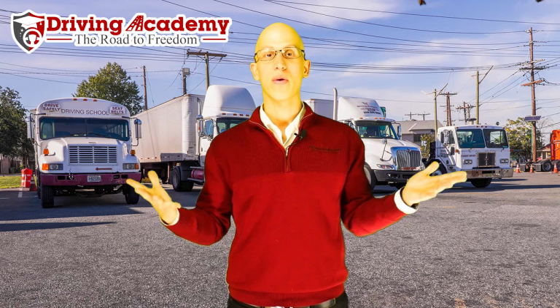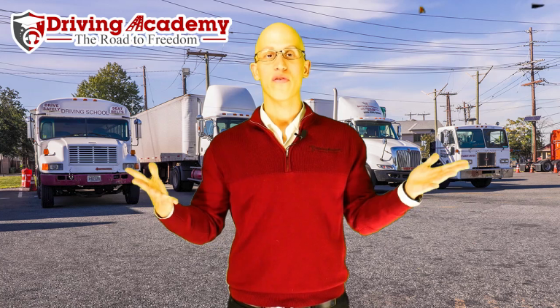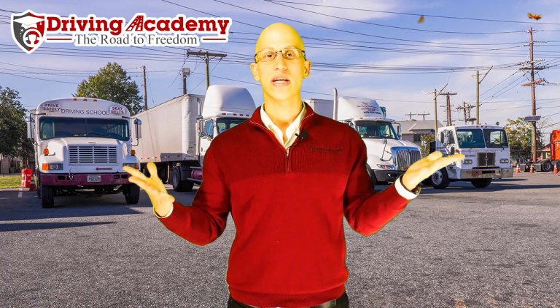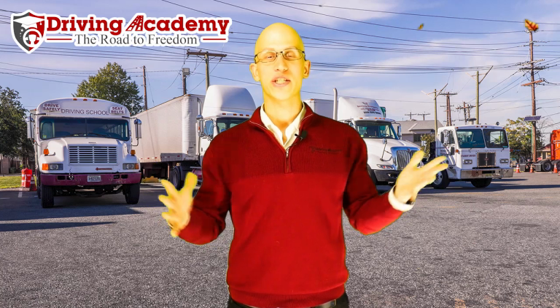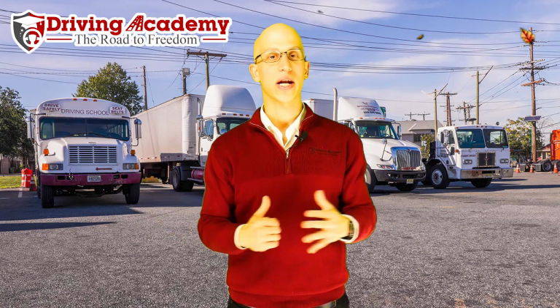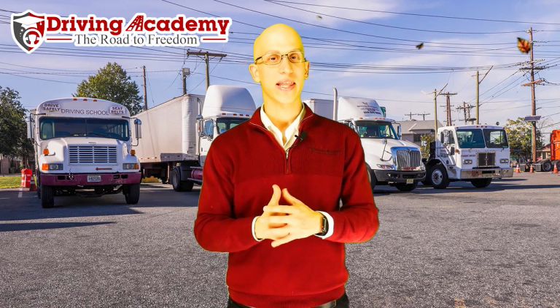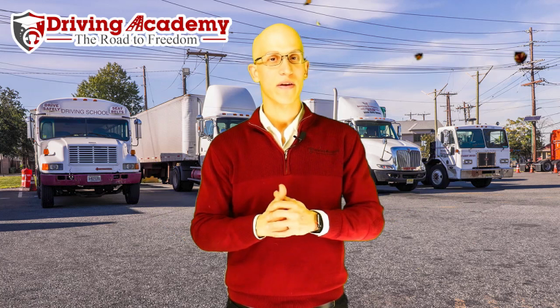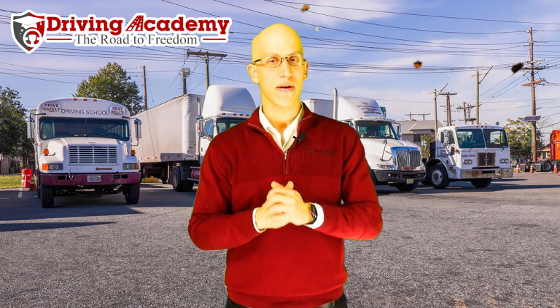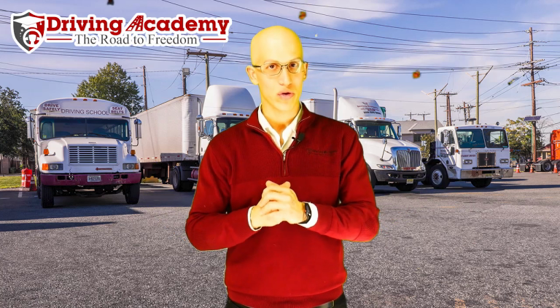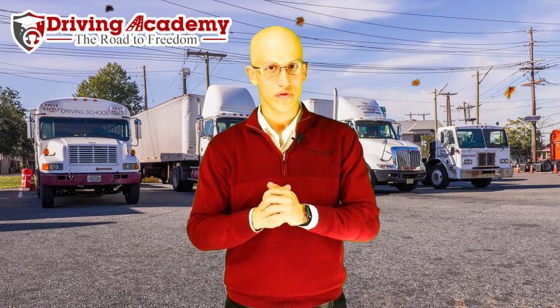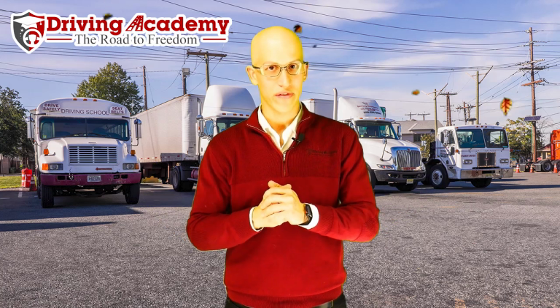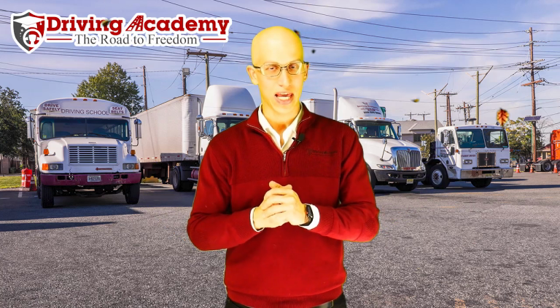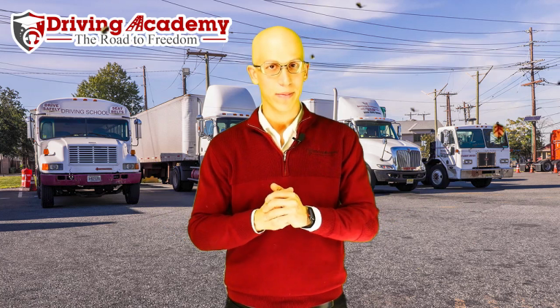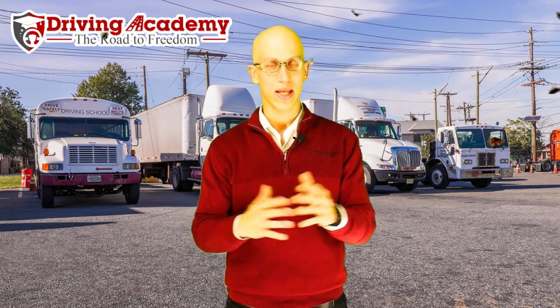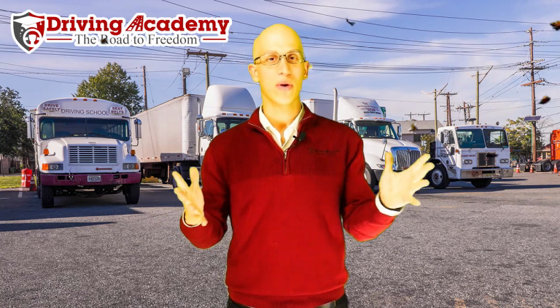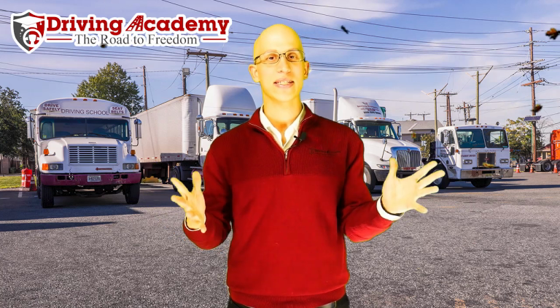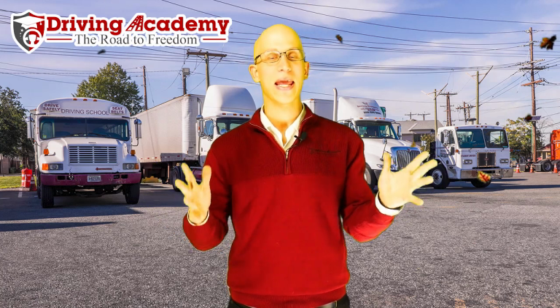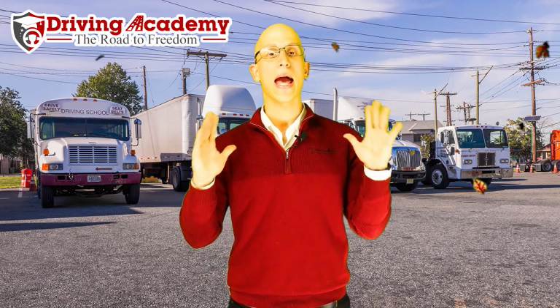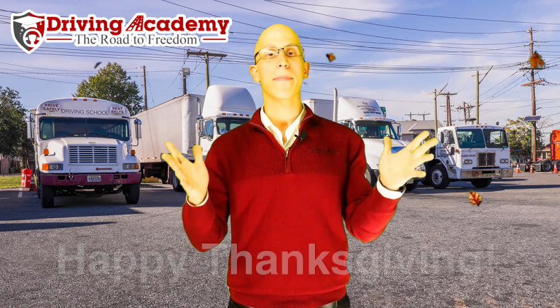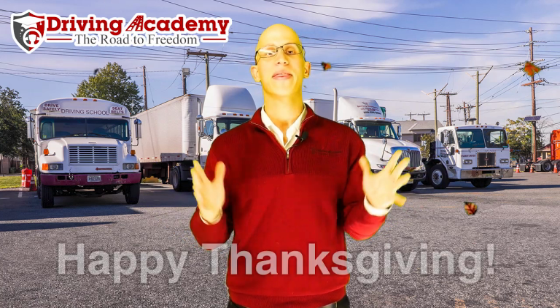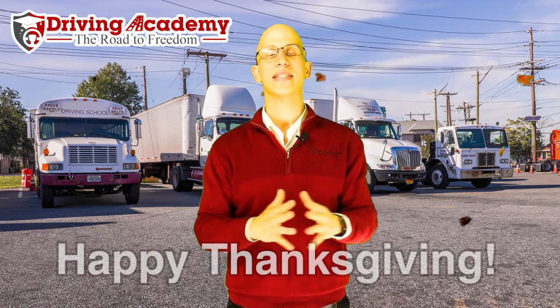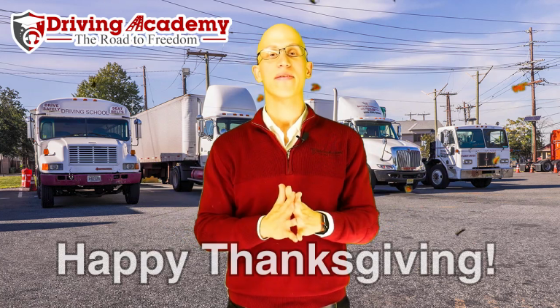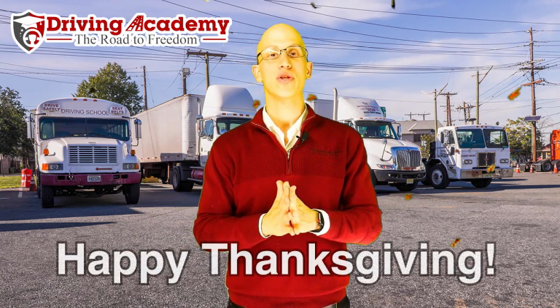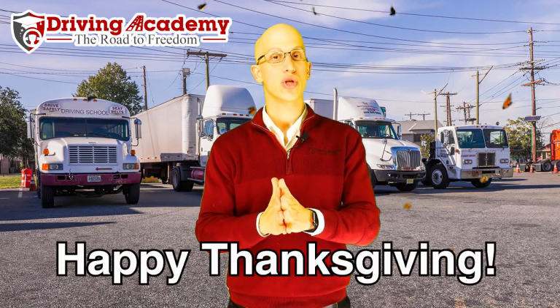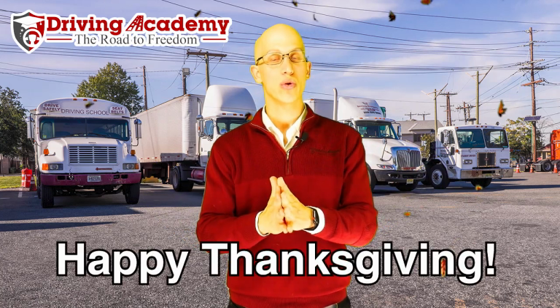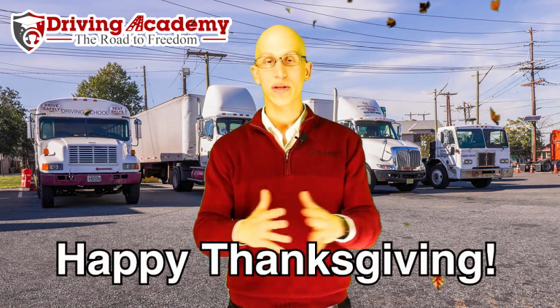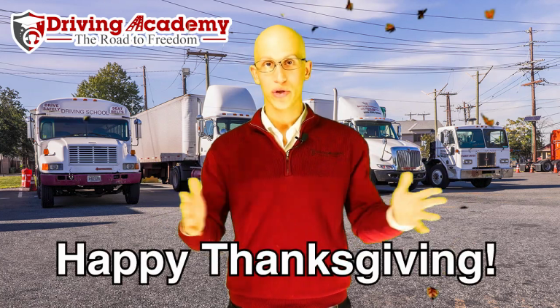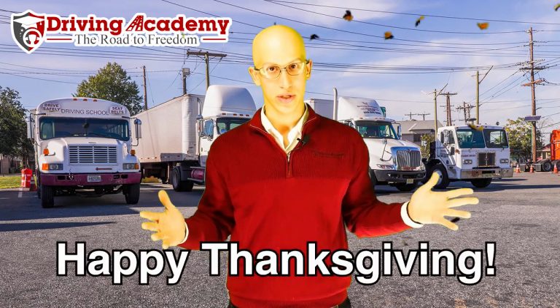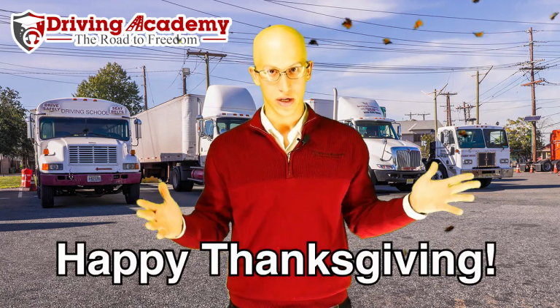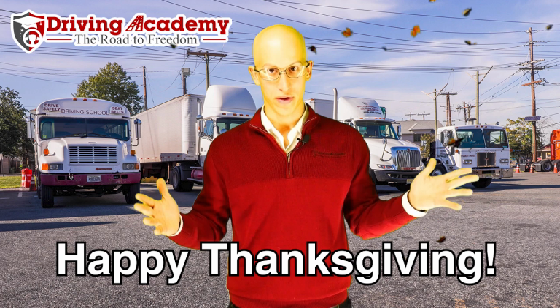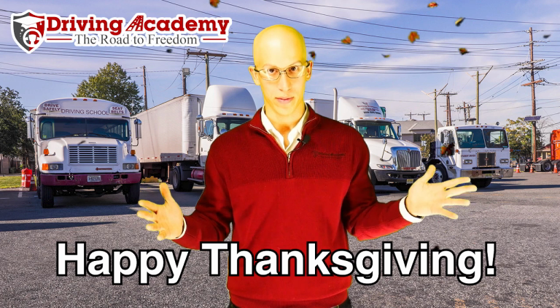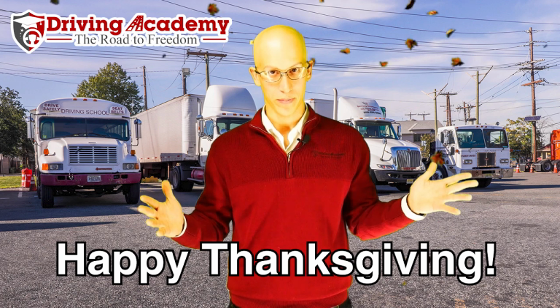Hello everyone, it's Jonathan here, founder of Draven Academy, and I want to say happy Thanksgiving to you and to your entire family.